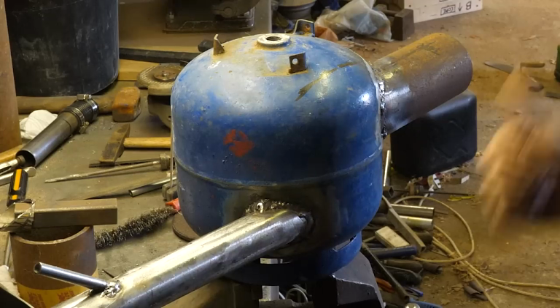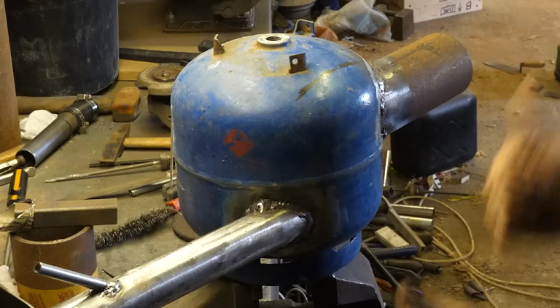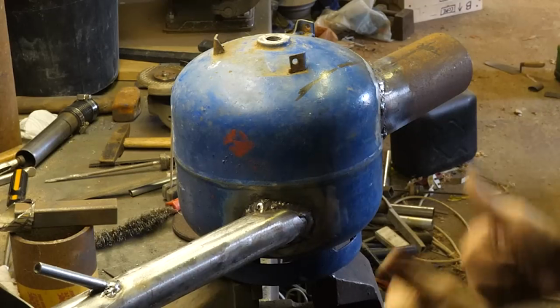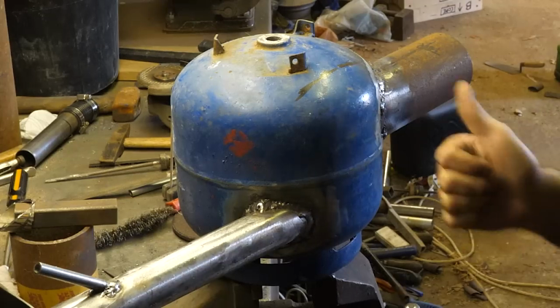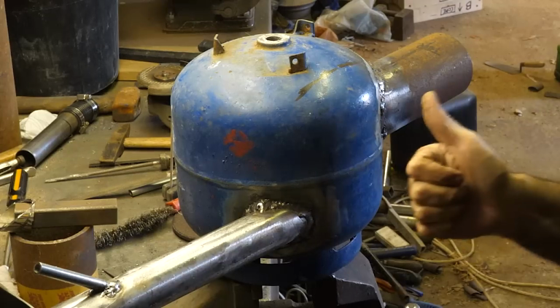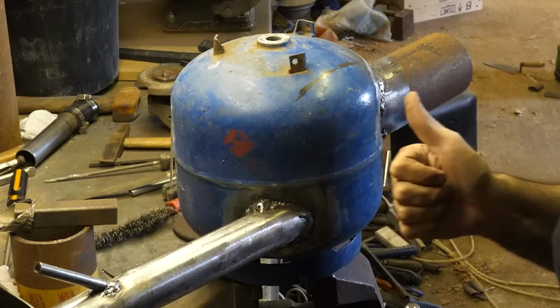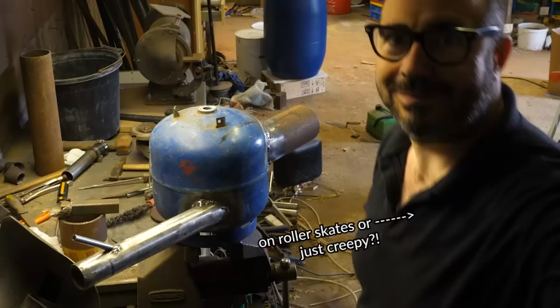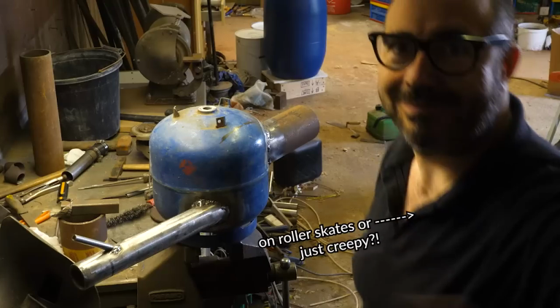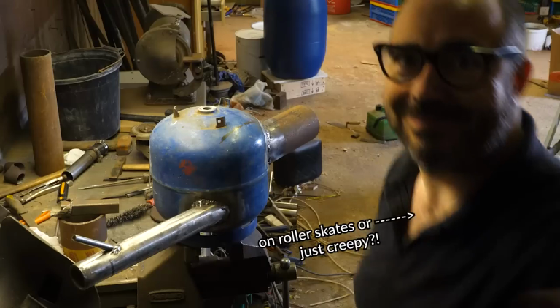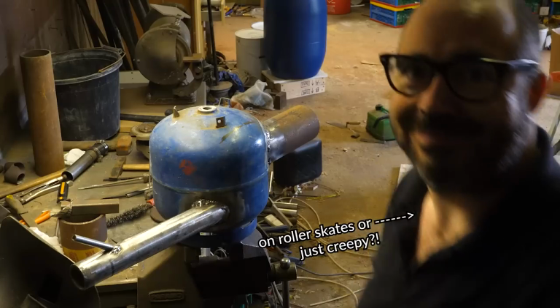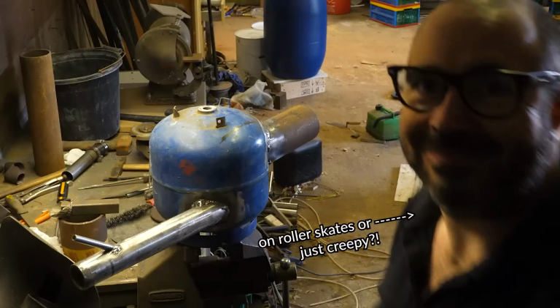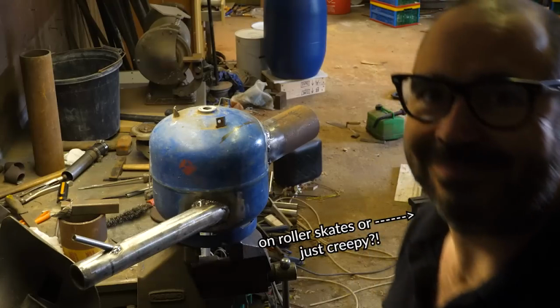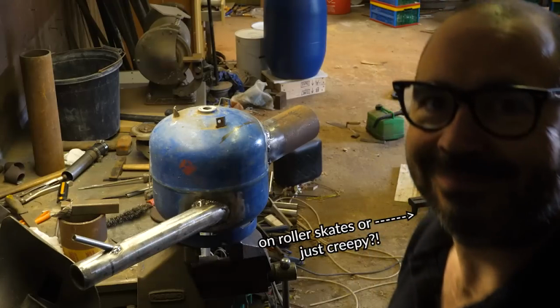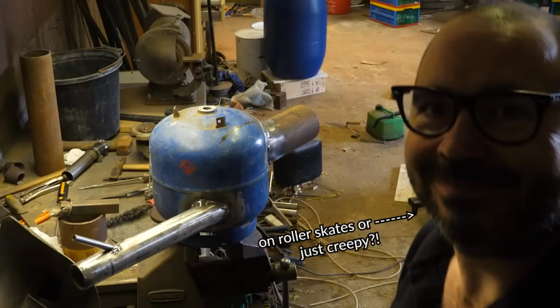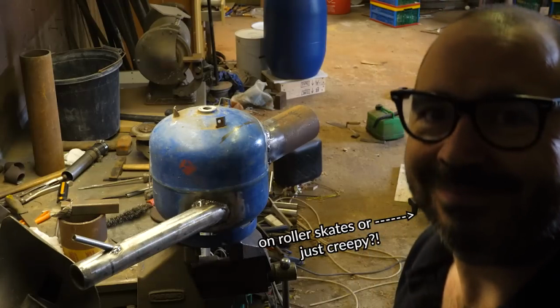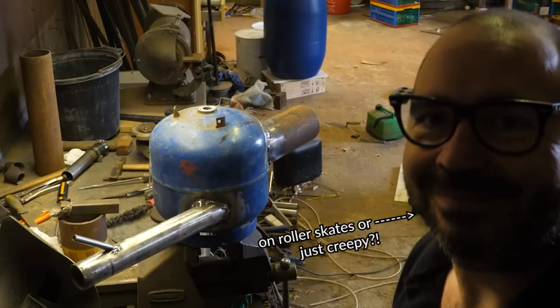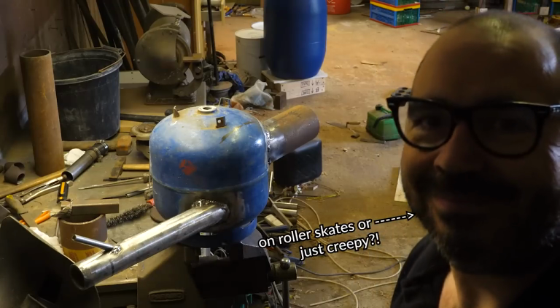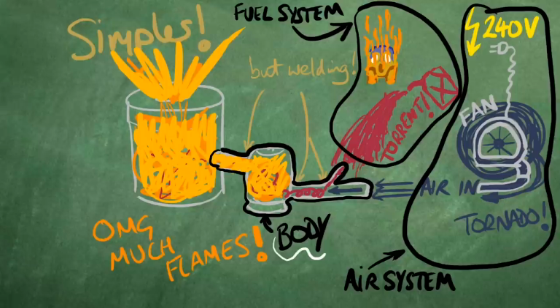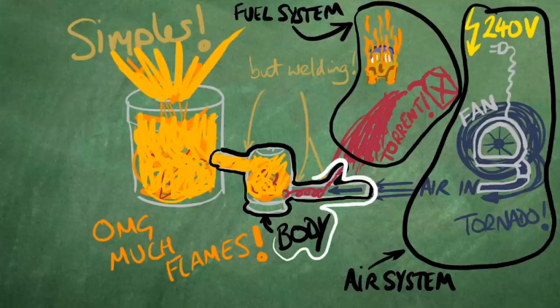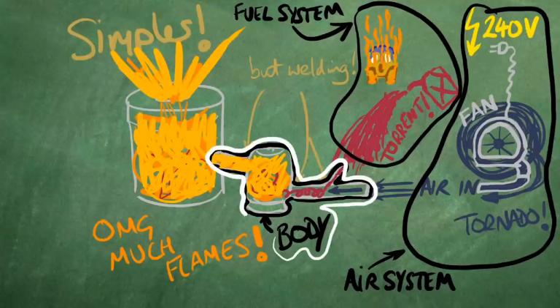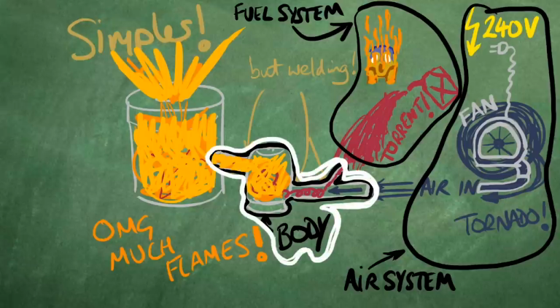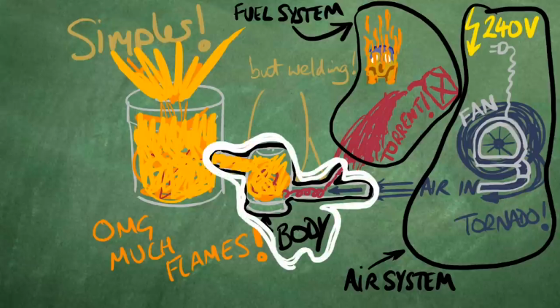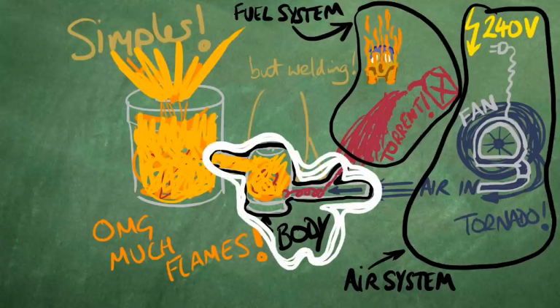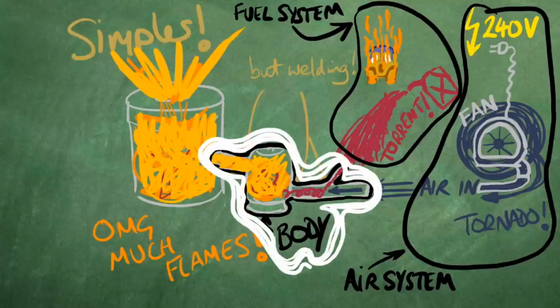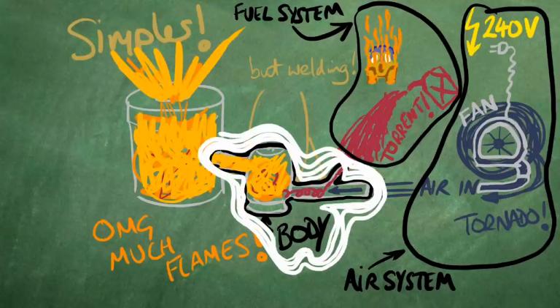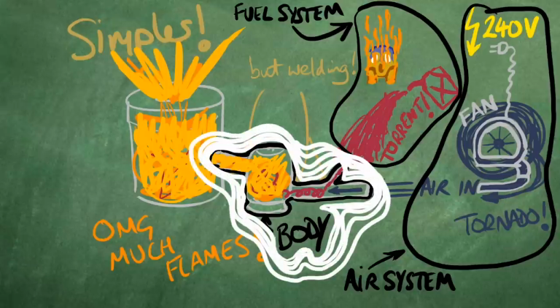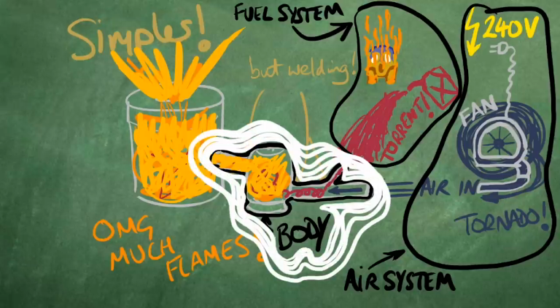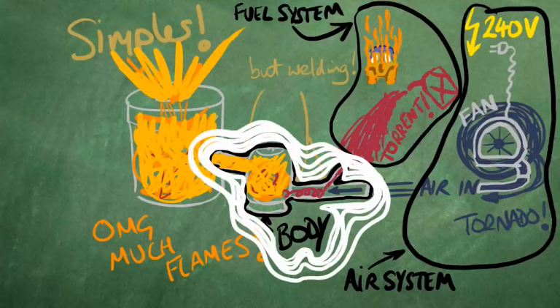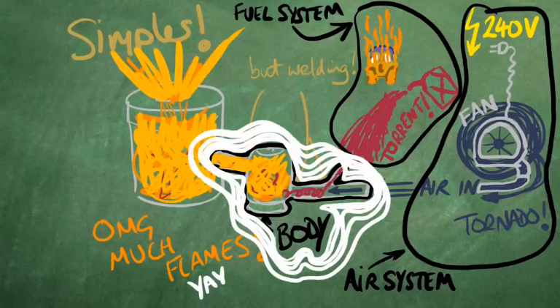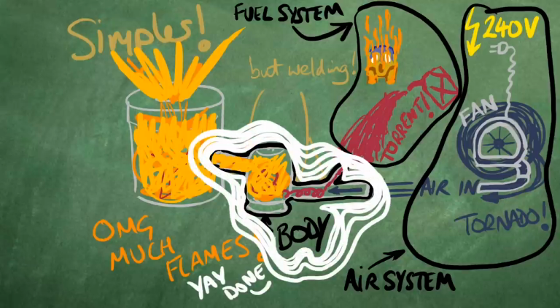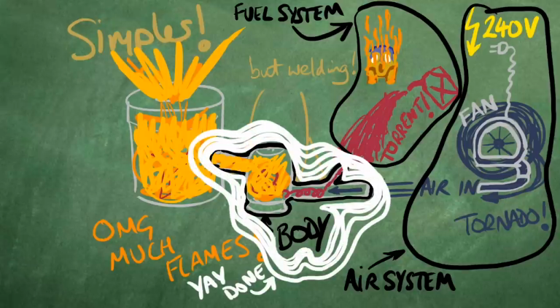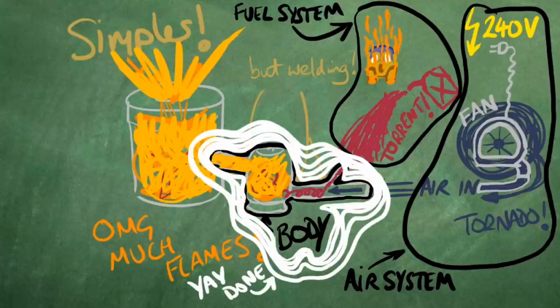It's the best welding I've ever done. Right, now let's tackle the air system.